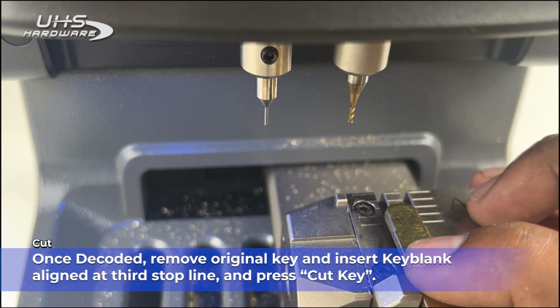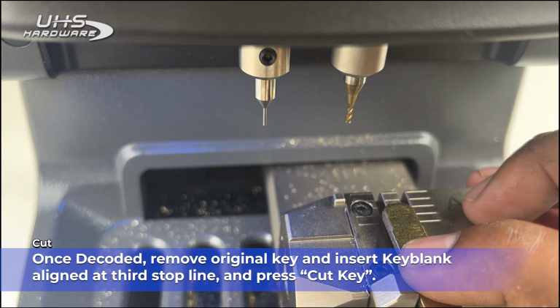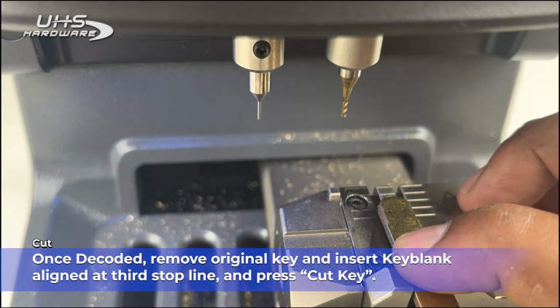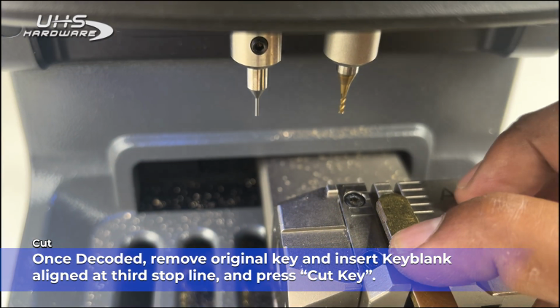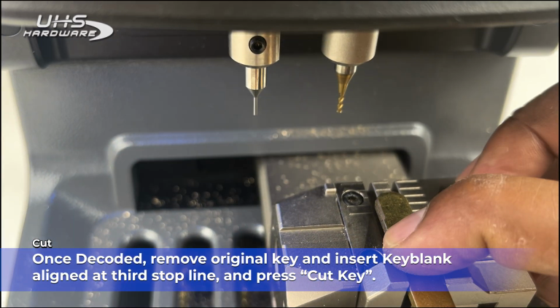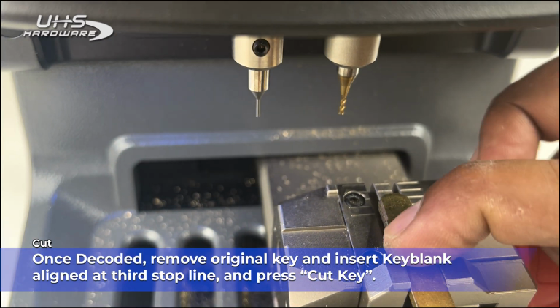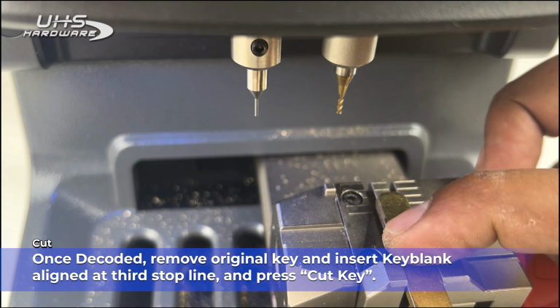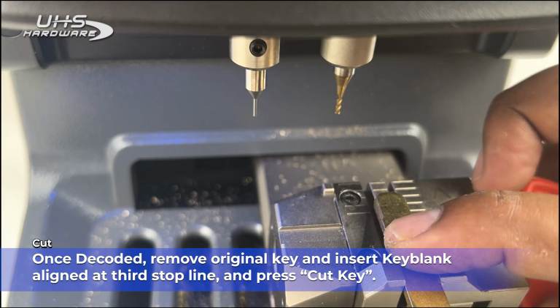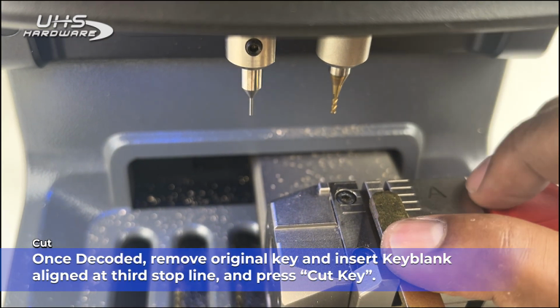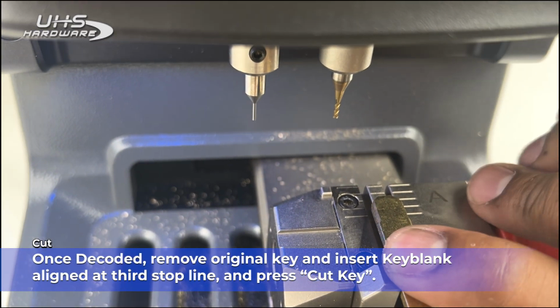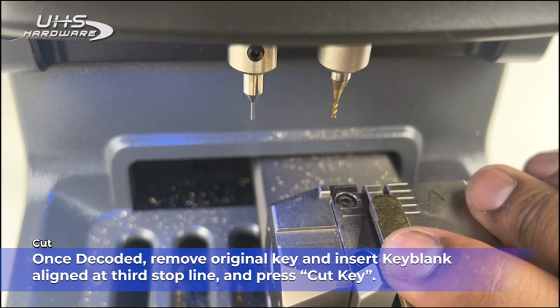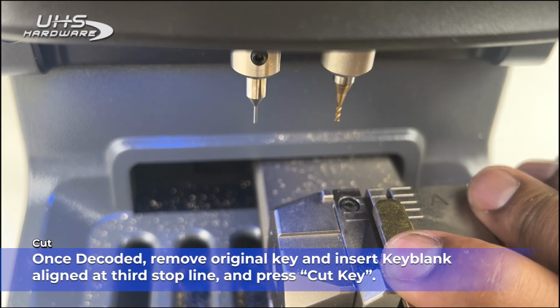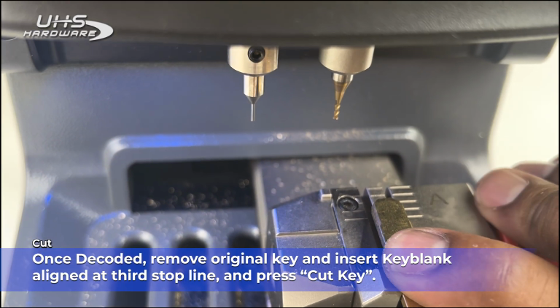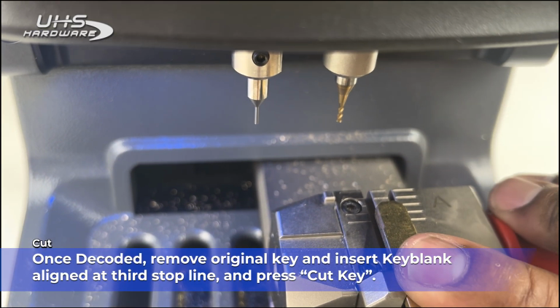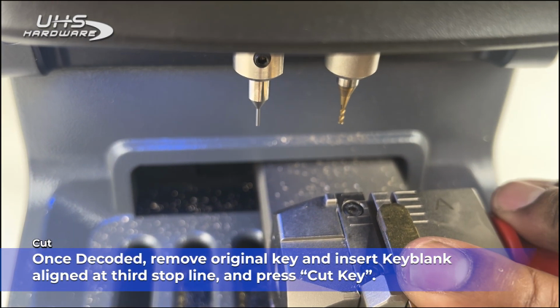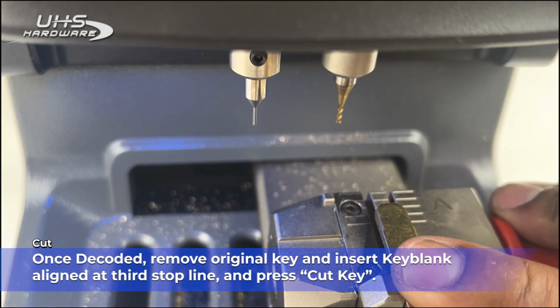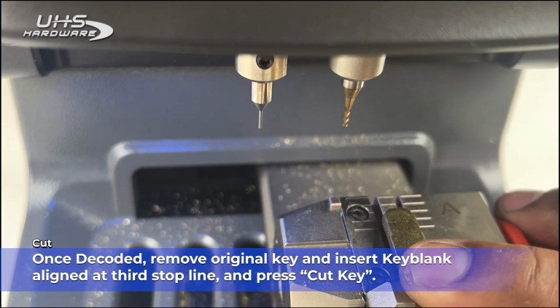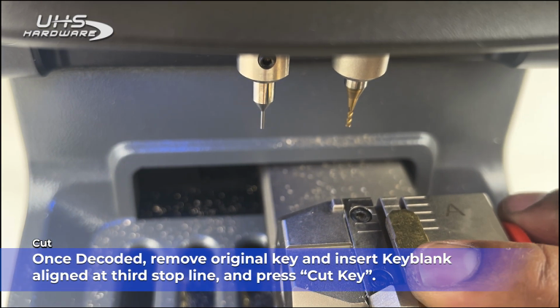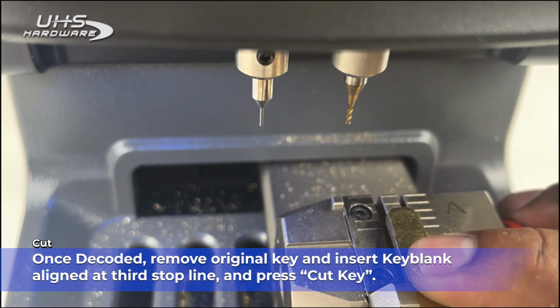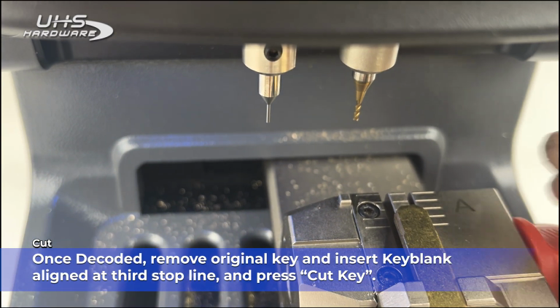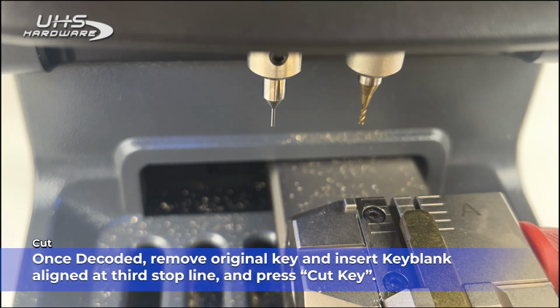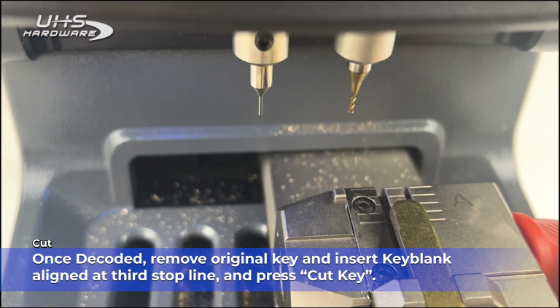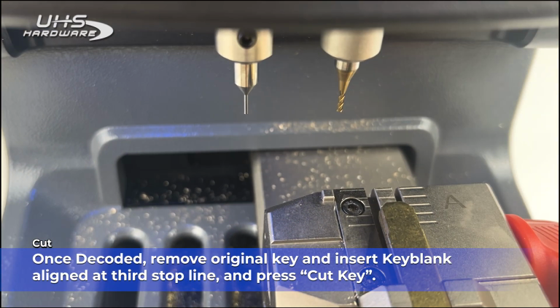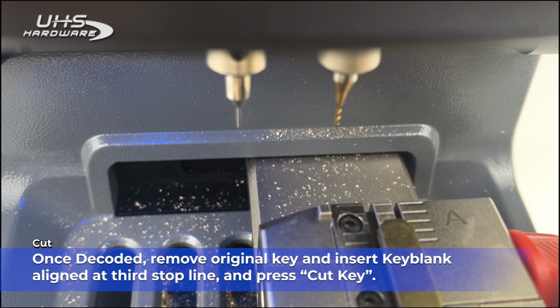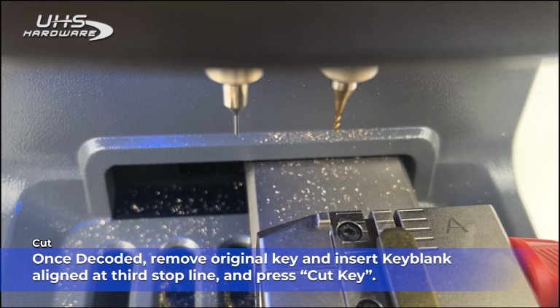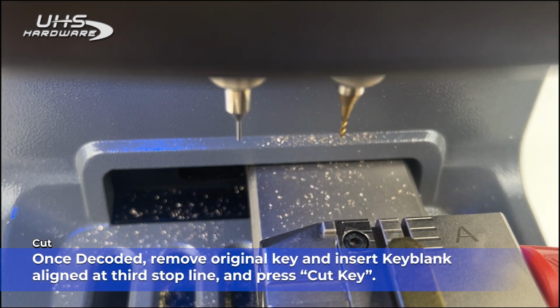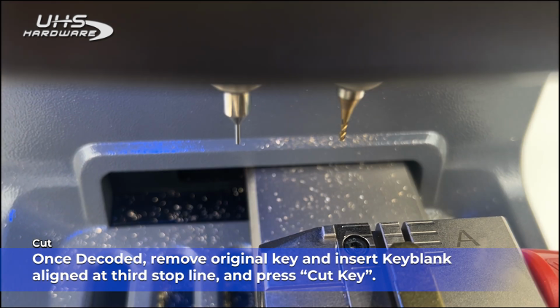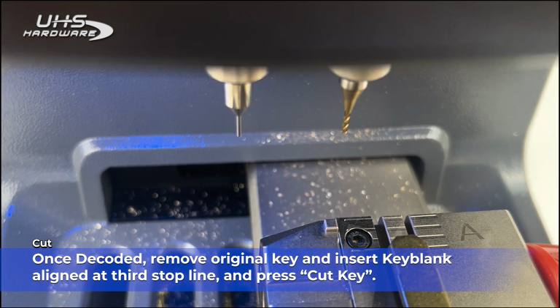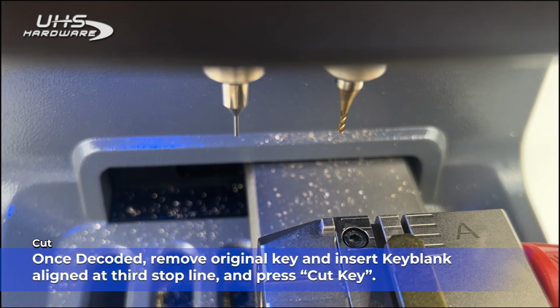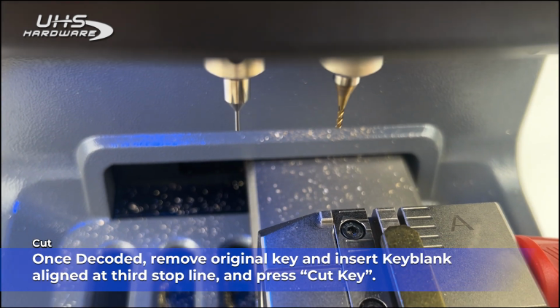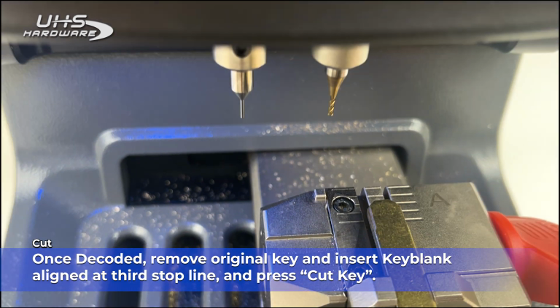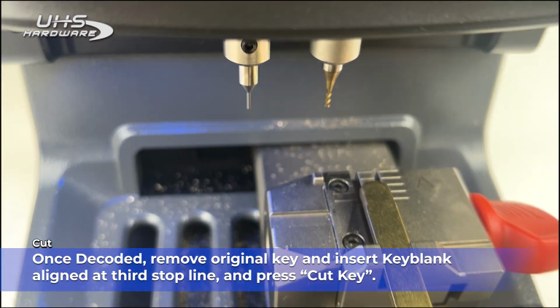Once decoded, remove the original key and insert the Key Blink aligned to the third stop line, and press Cut Key.